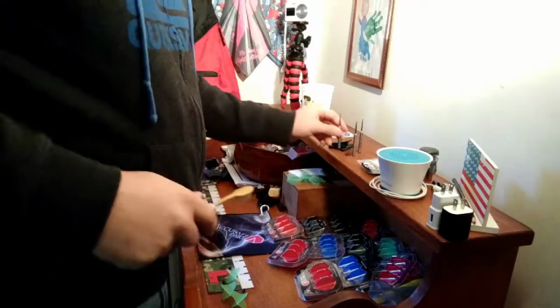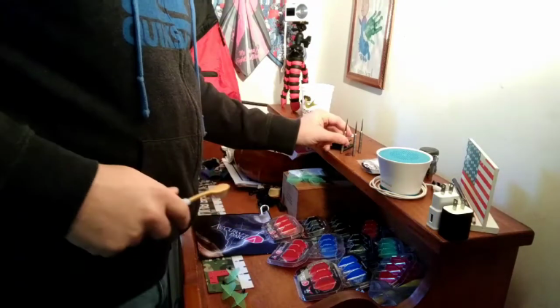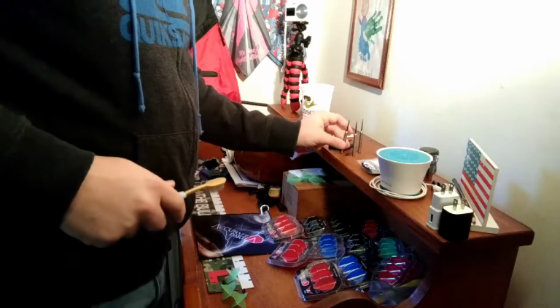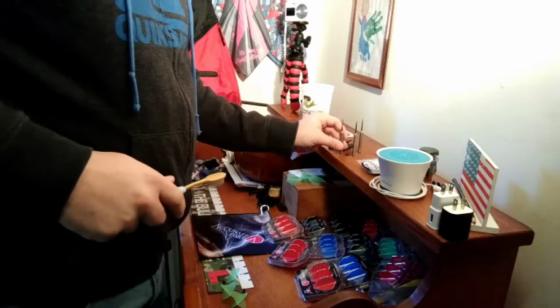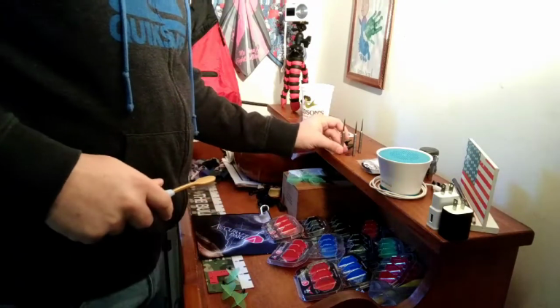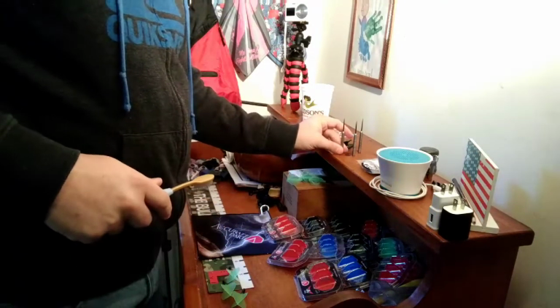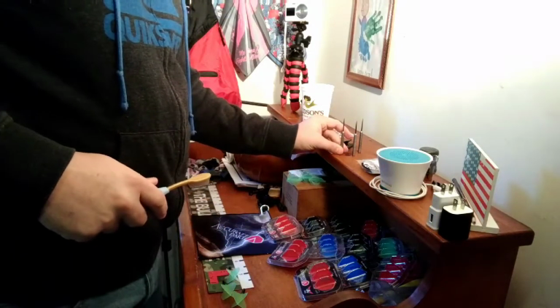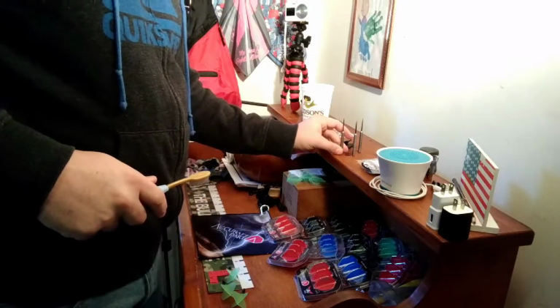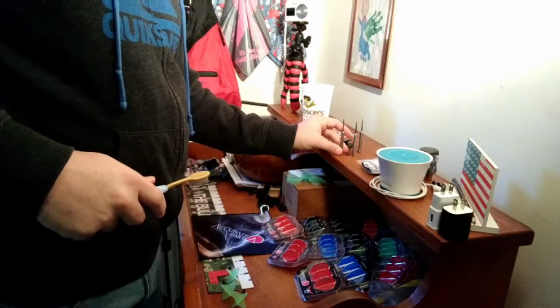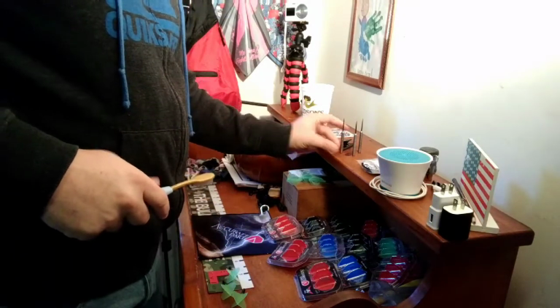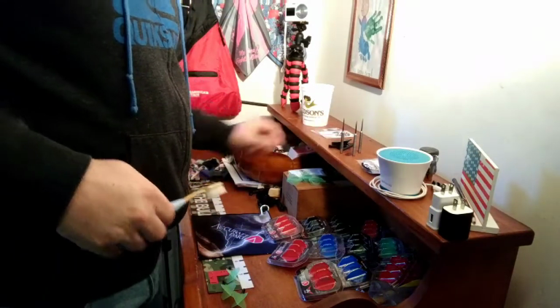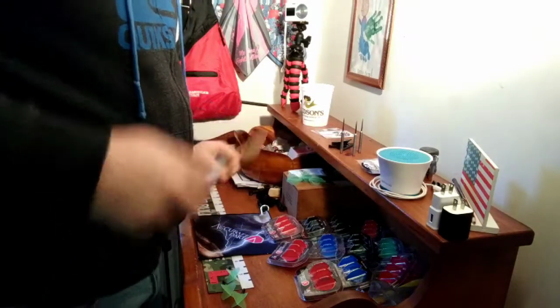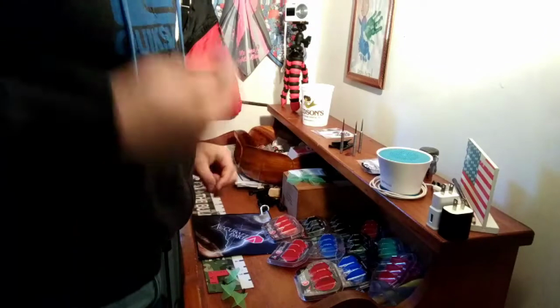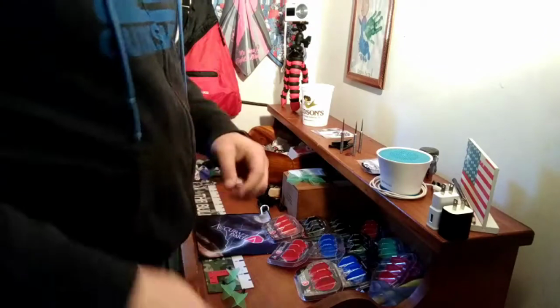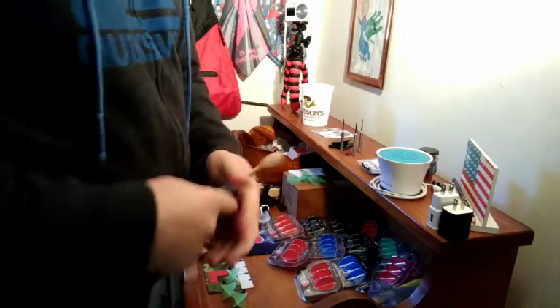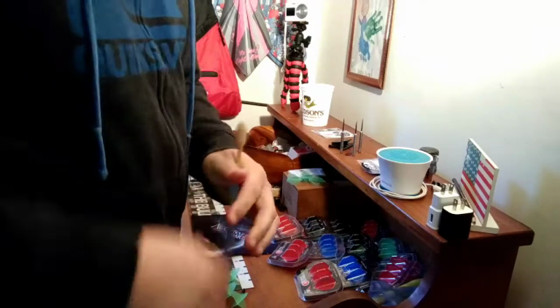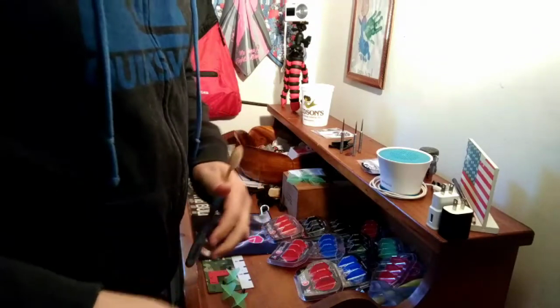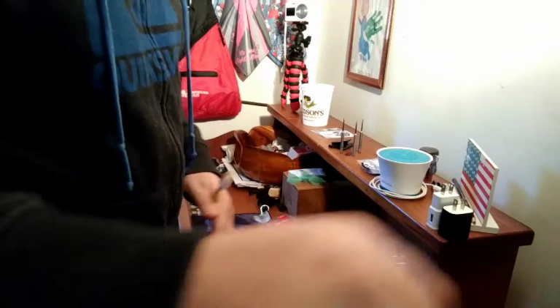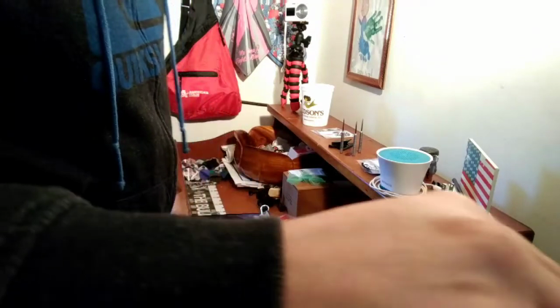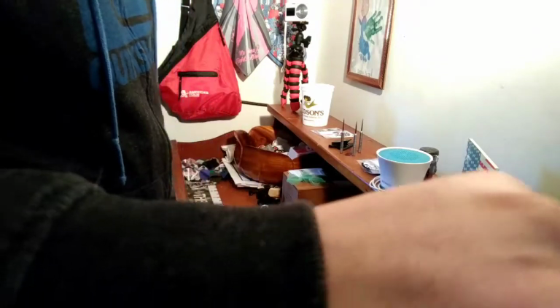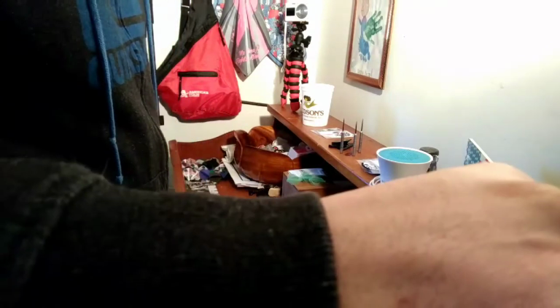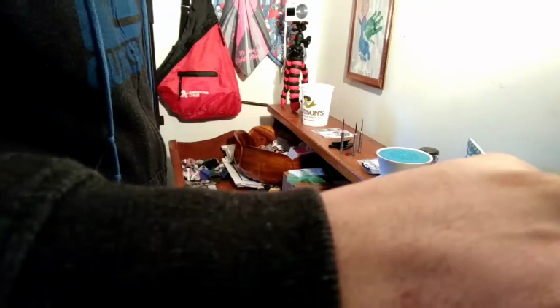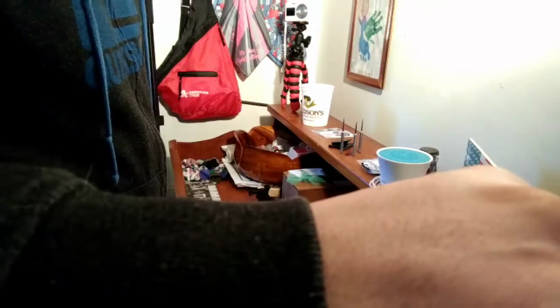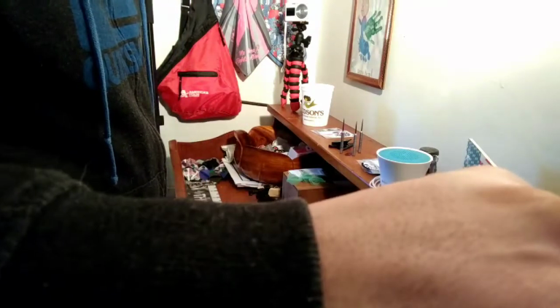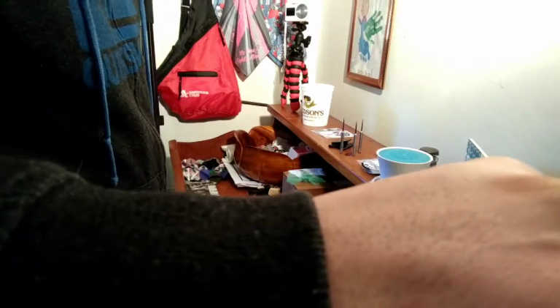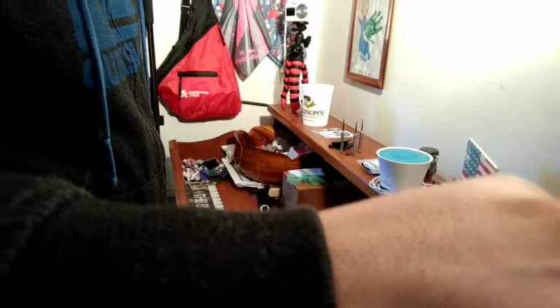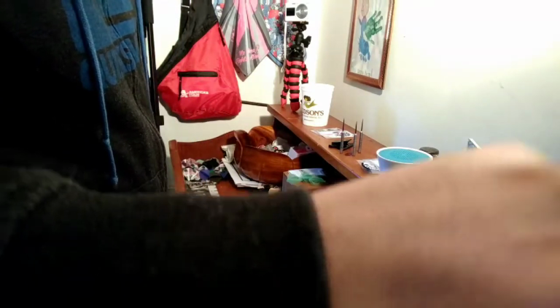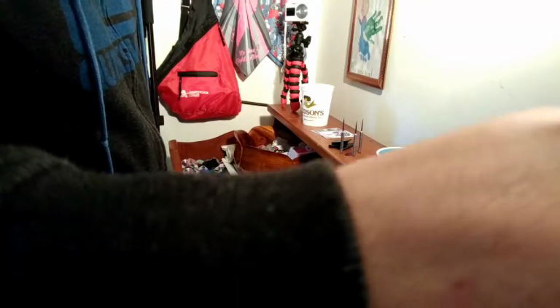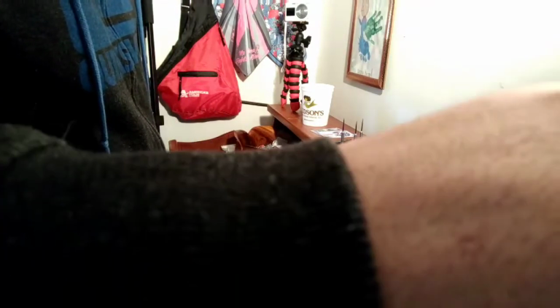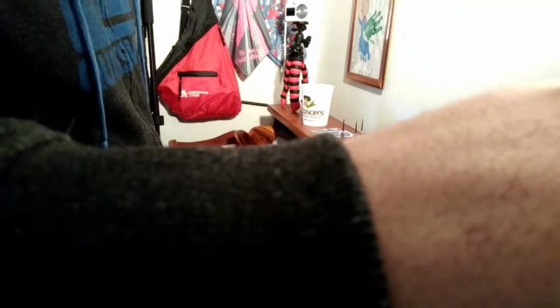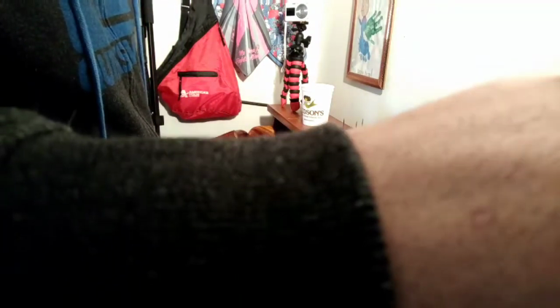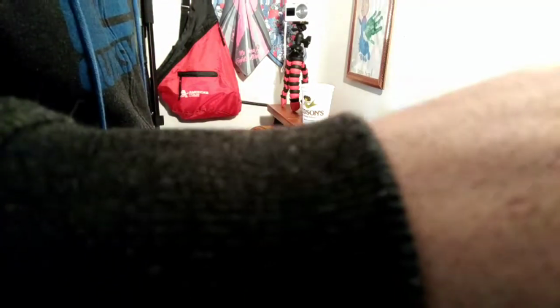And that's what I do — I clean my darts about every couple of months, just to scrub them and see if they fly better. Thanks for watching!